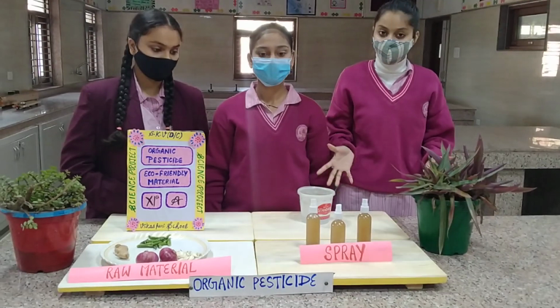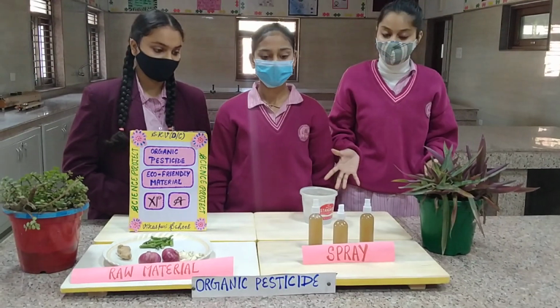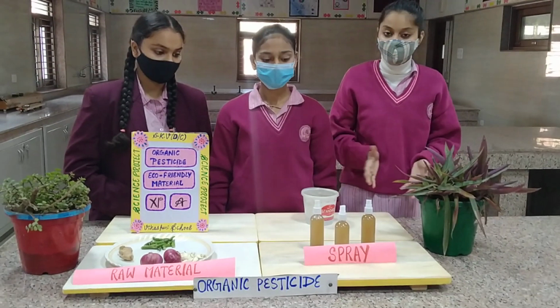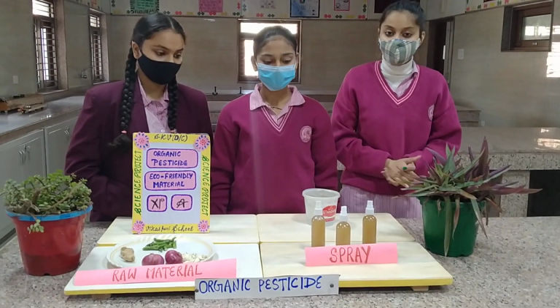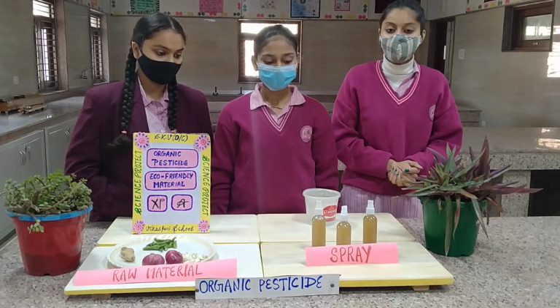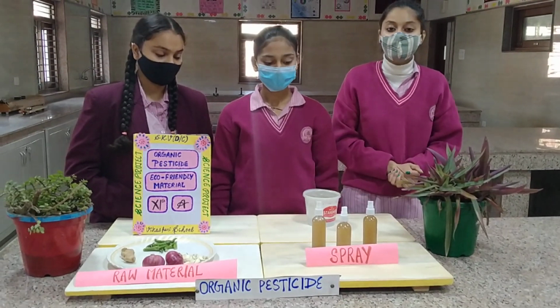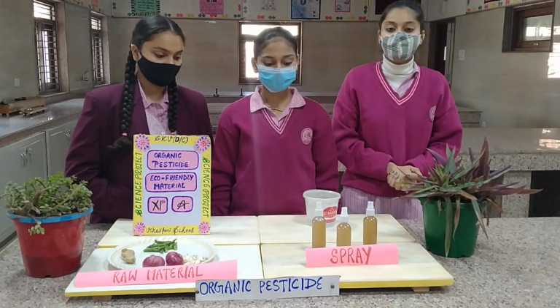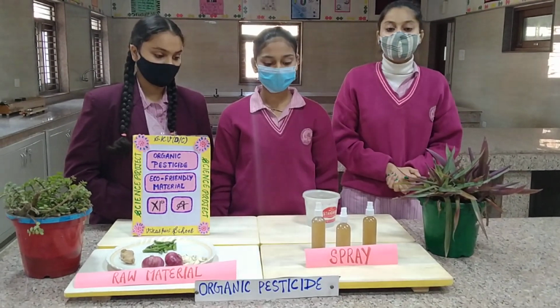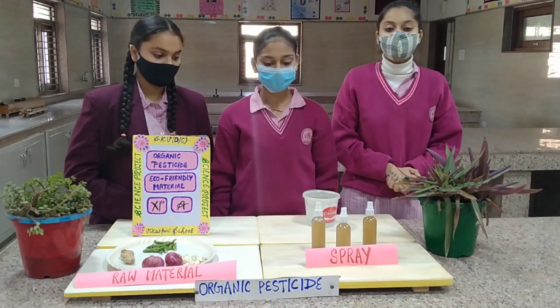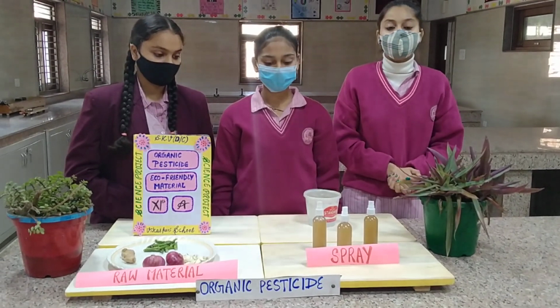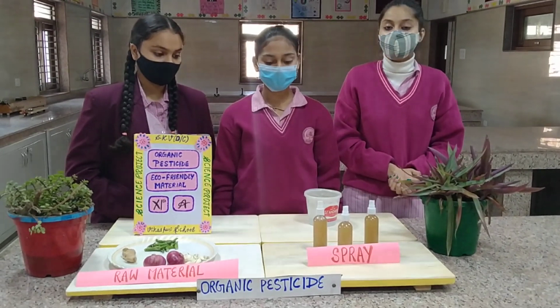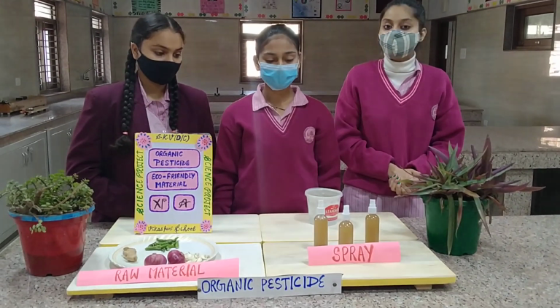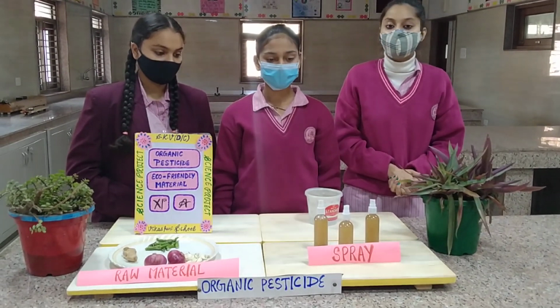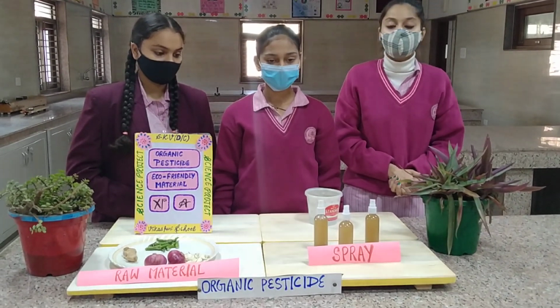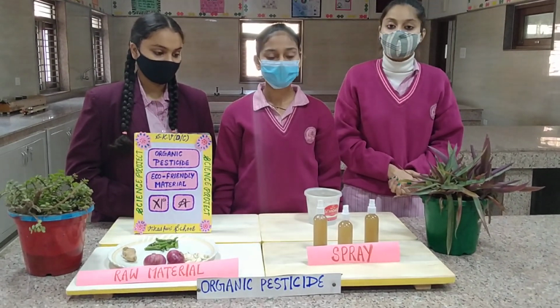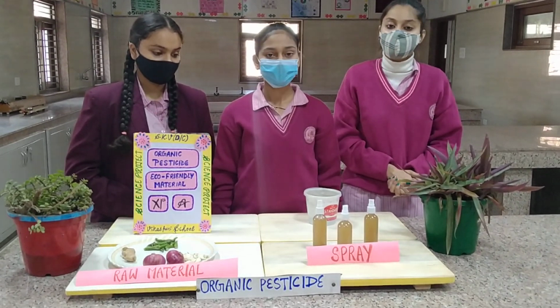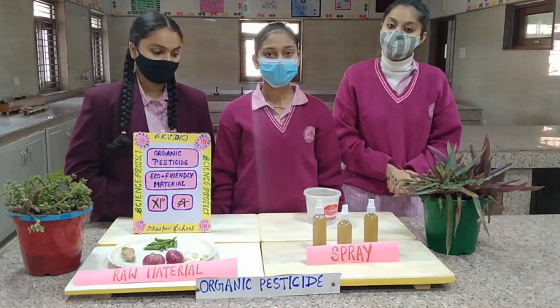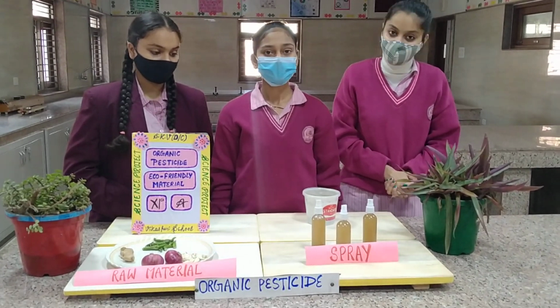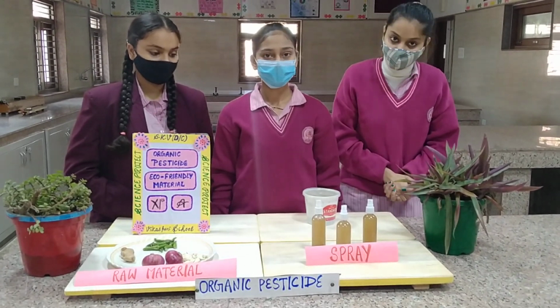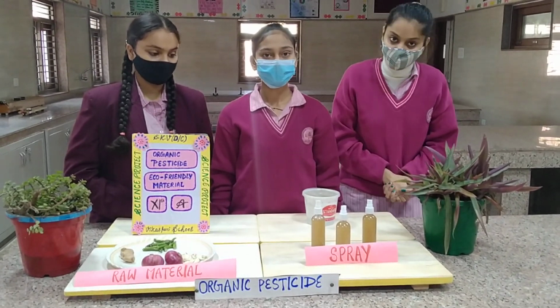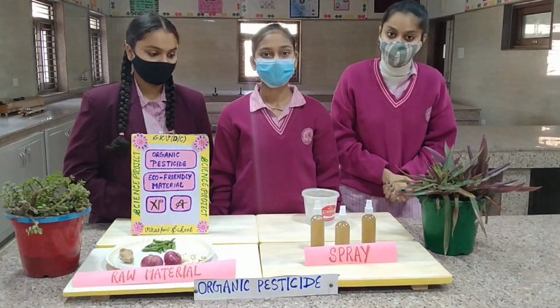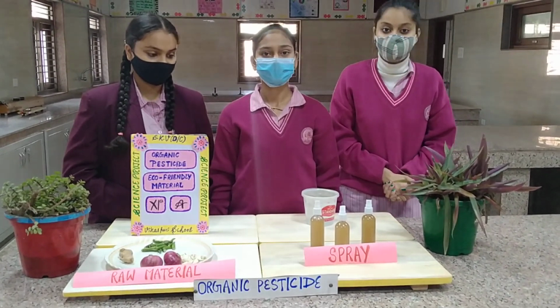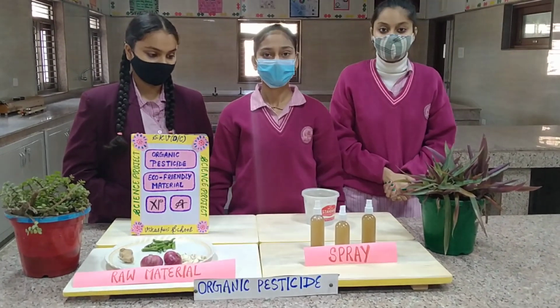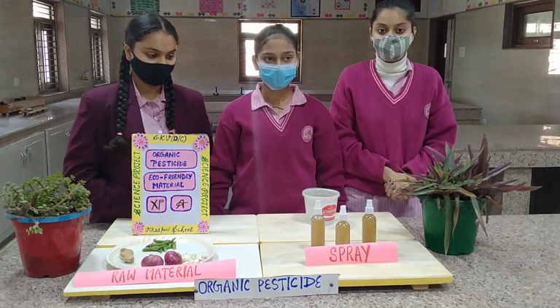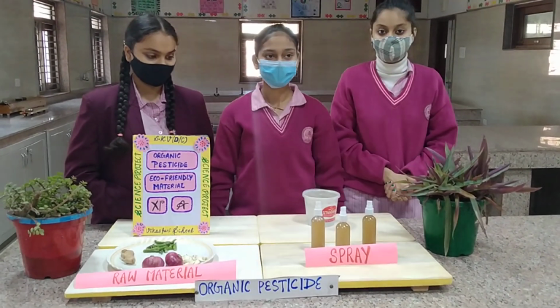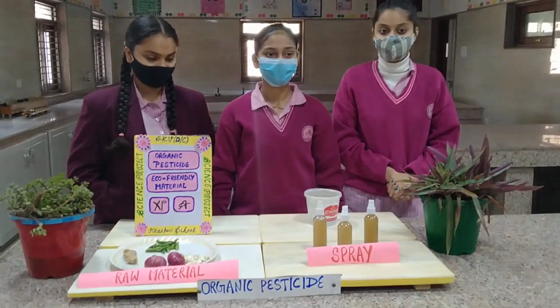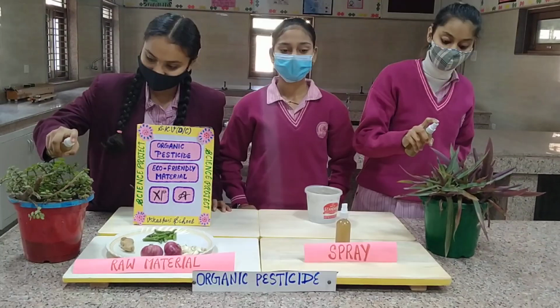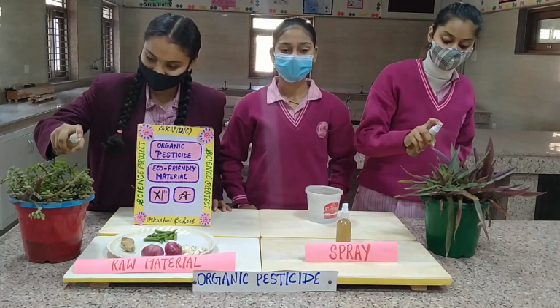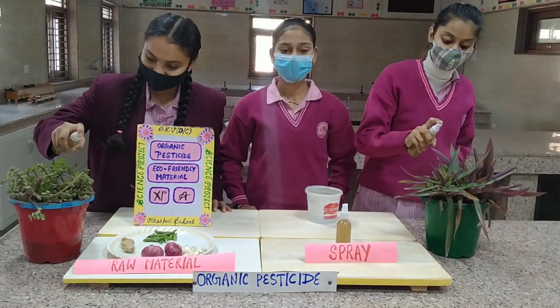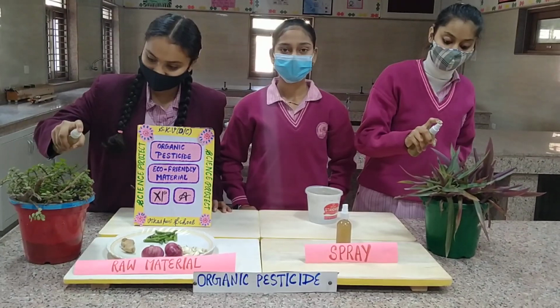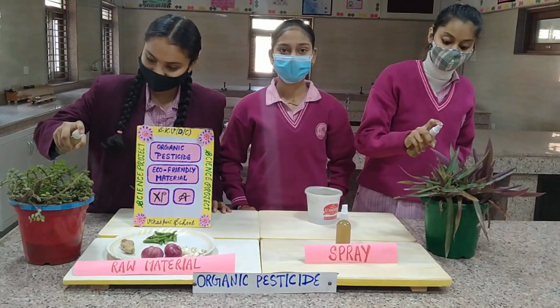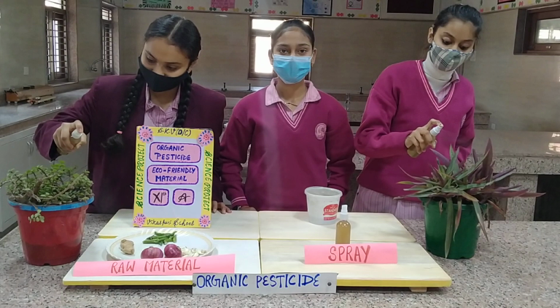It is not harmful for plants. Thank you.